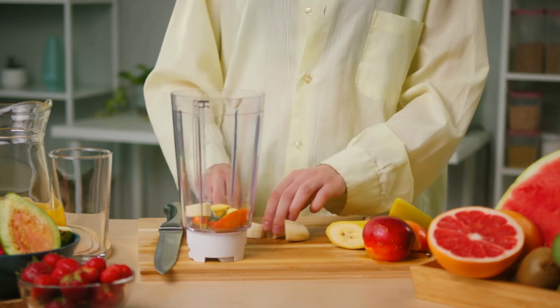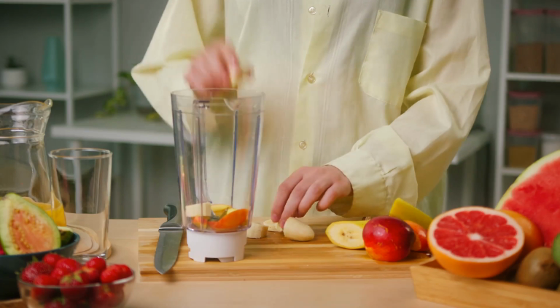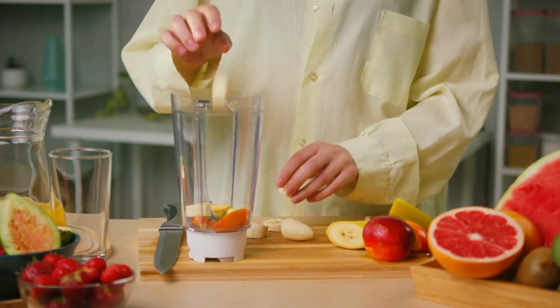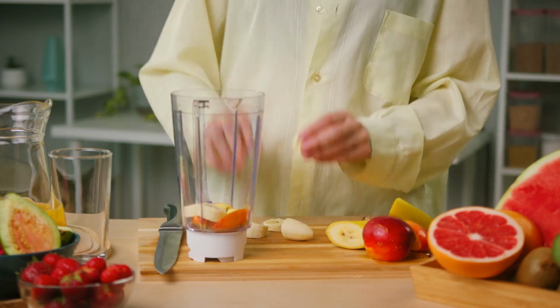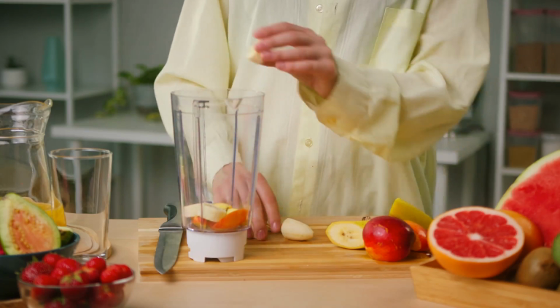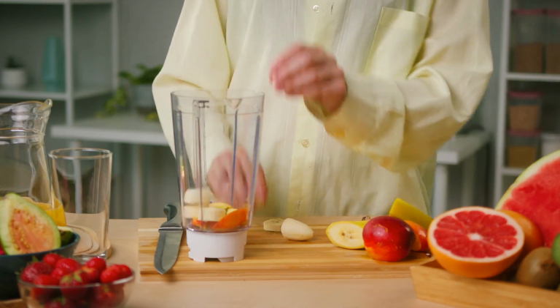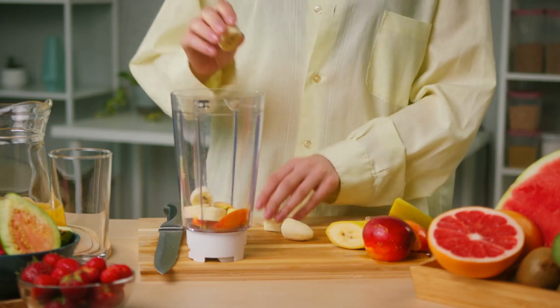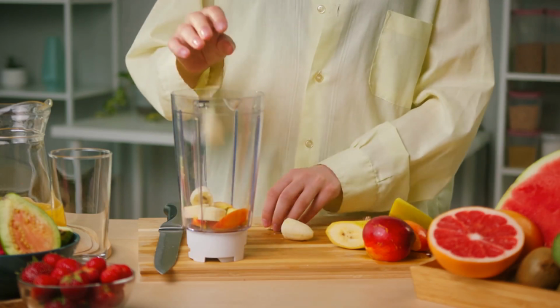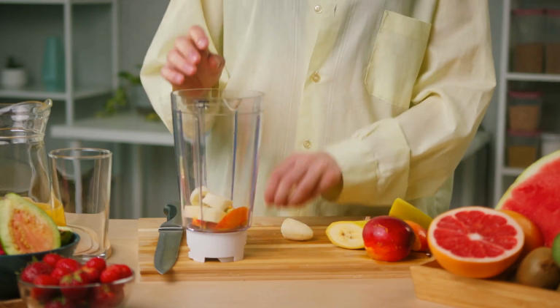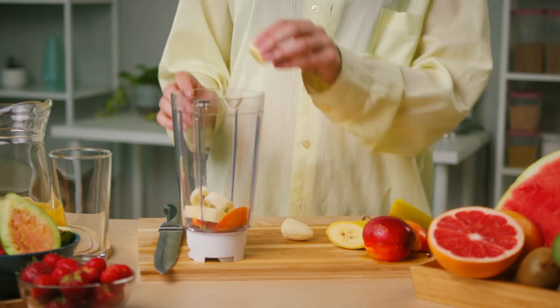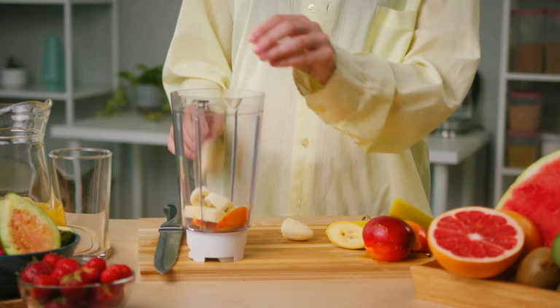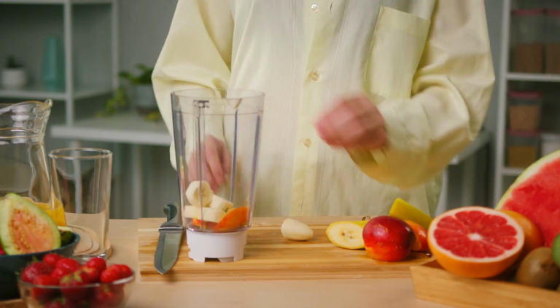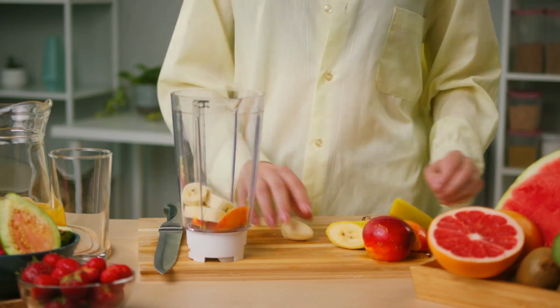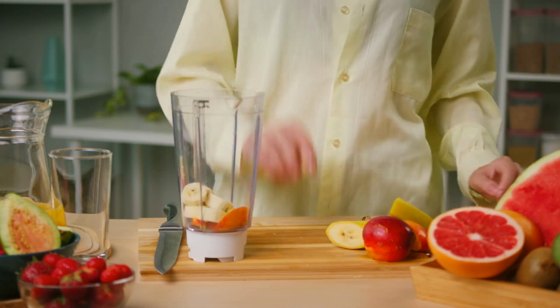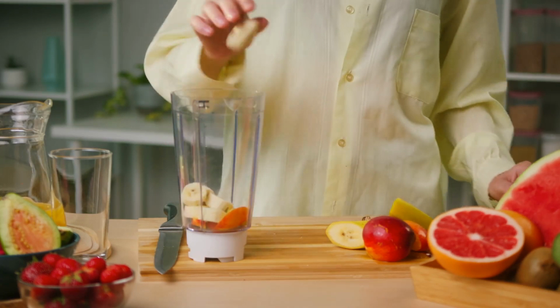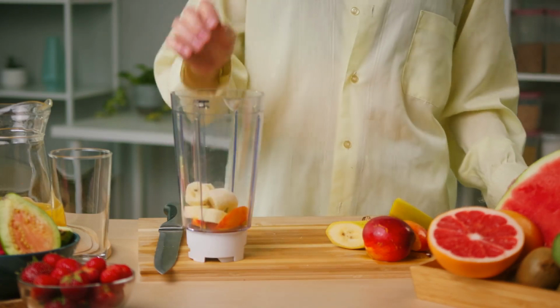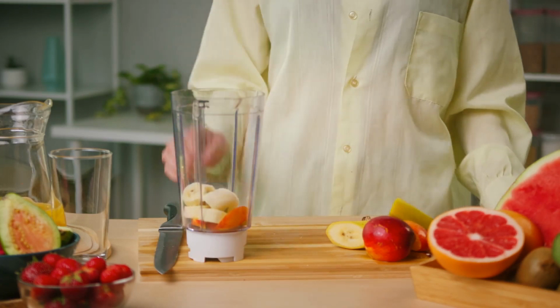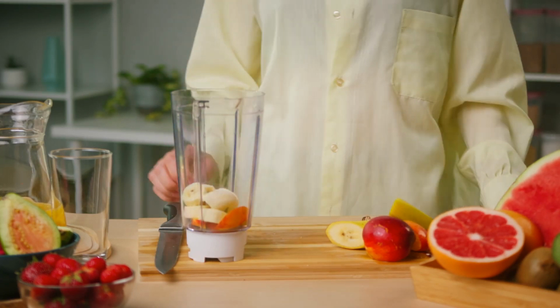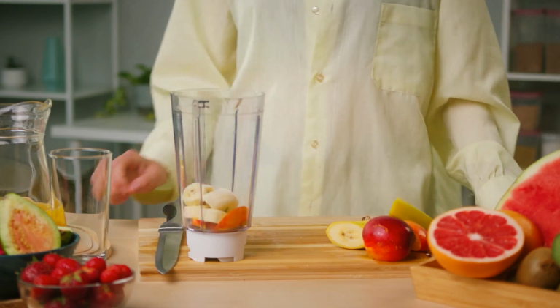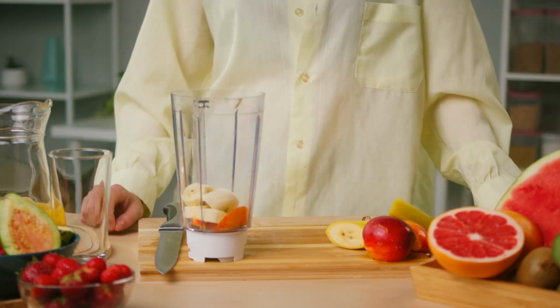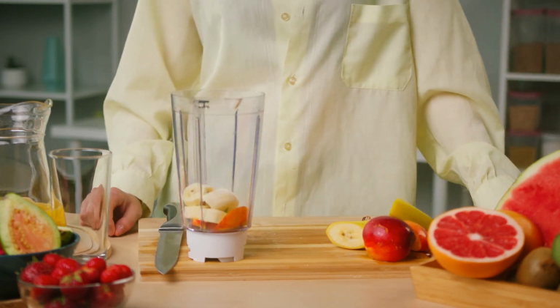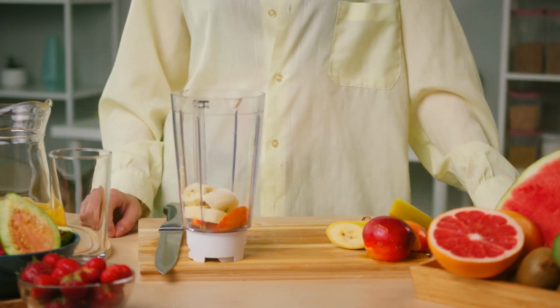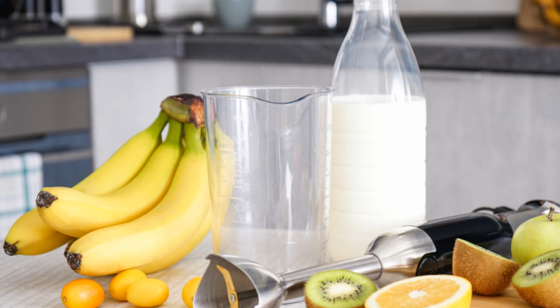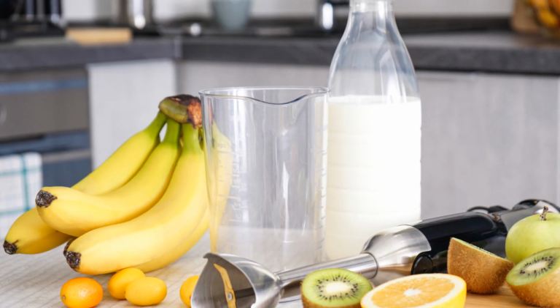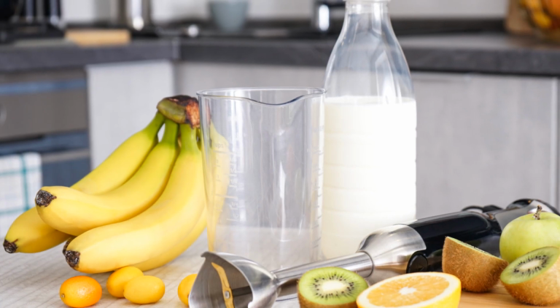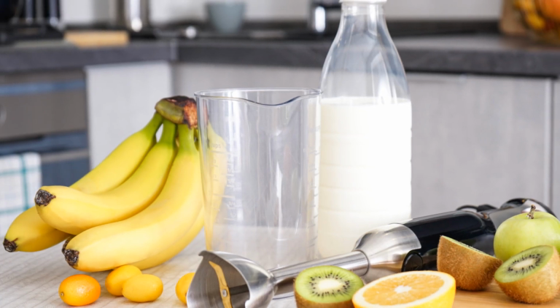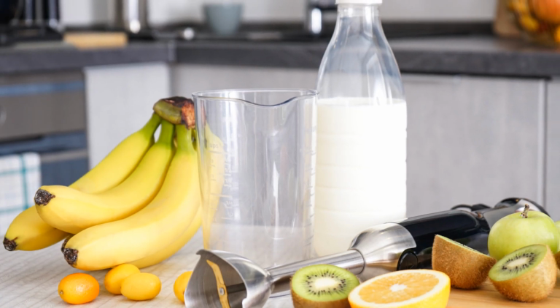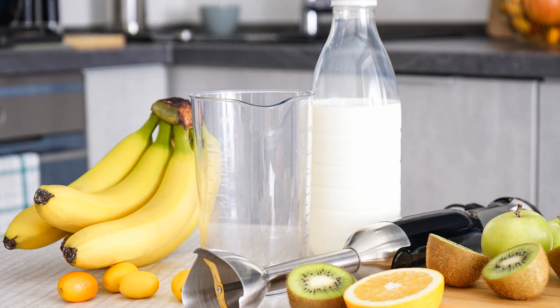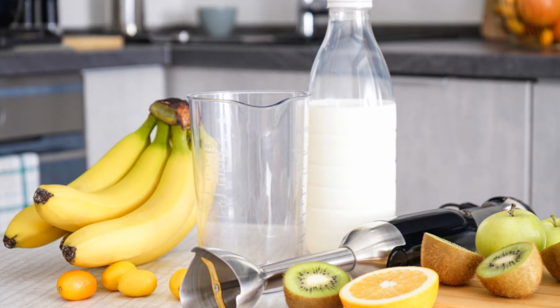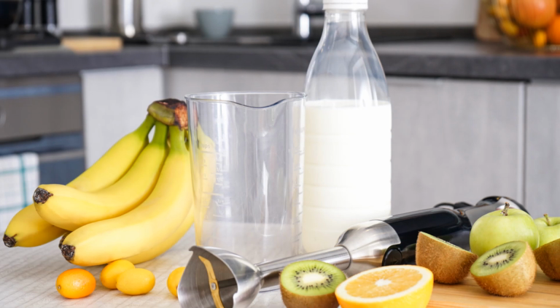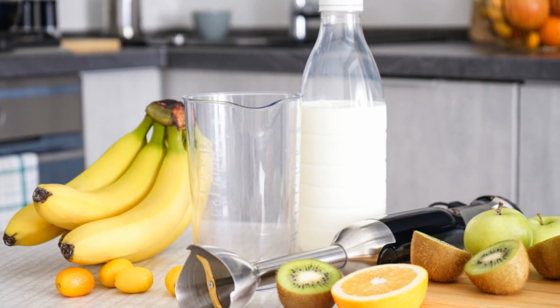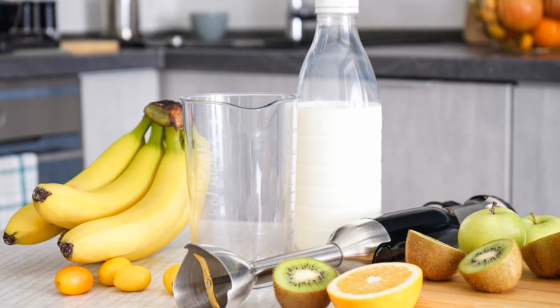For a chocolate banana milkshake, add two ounces of Hershey's chocolate syrup and blend it with the original banana milkshake.